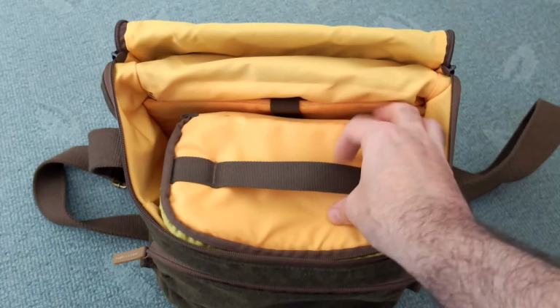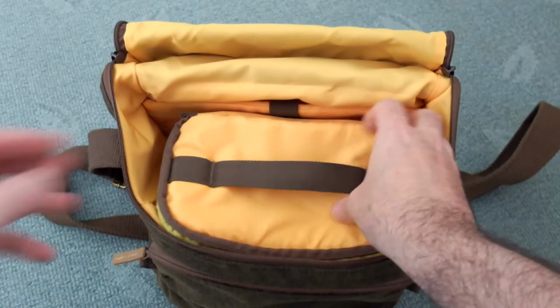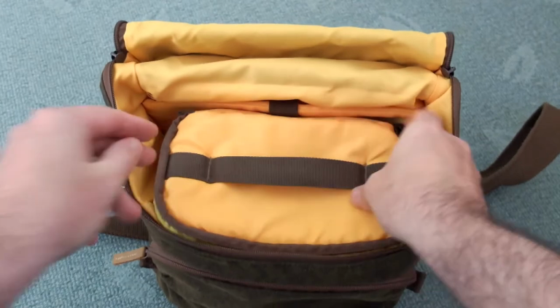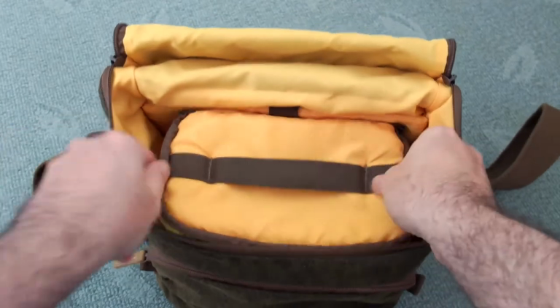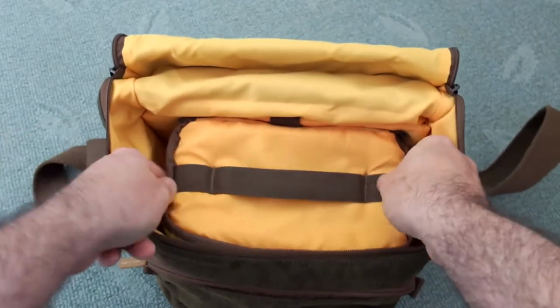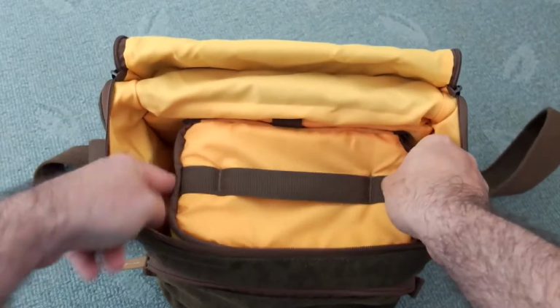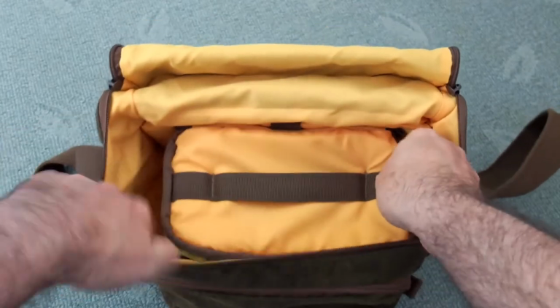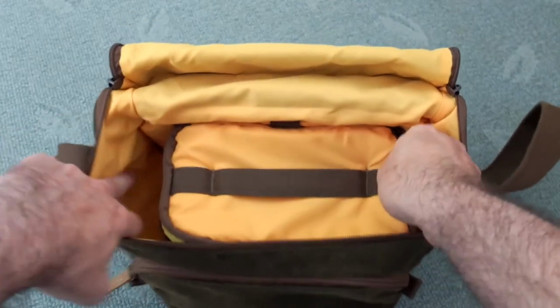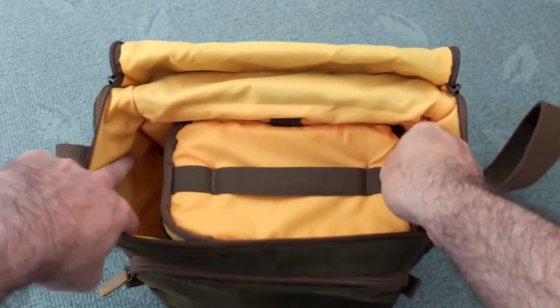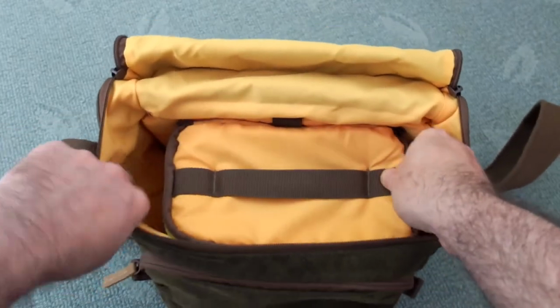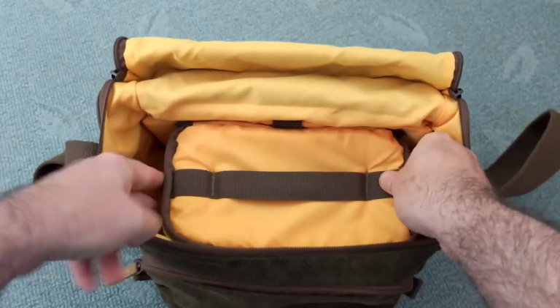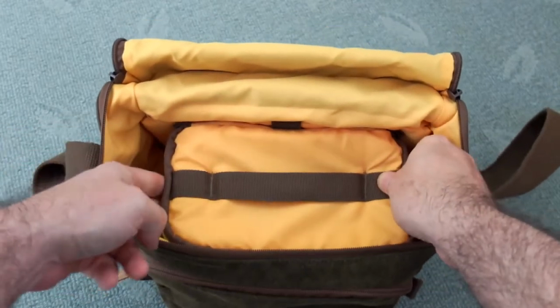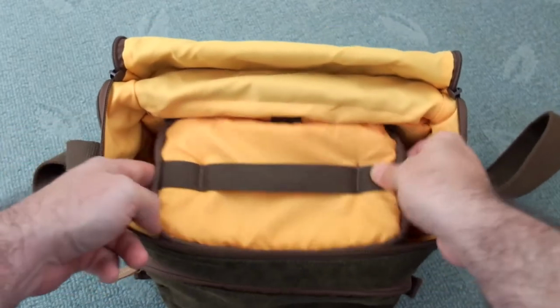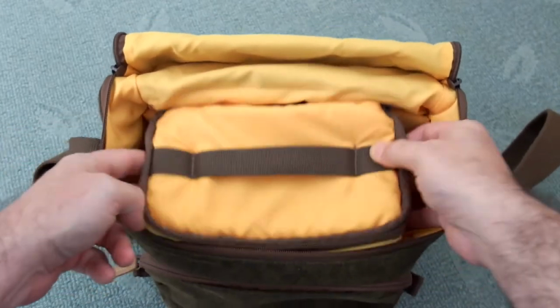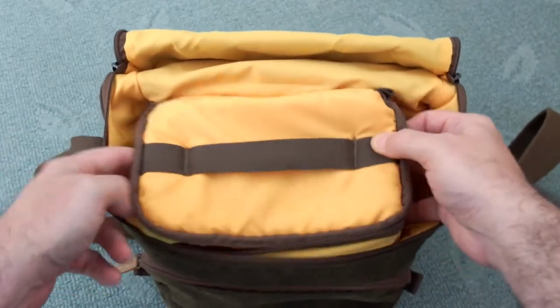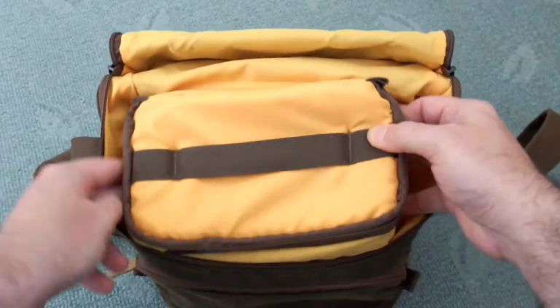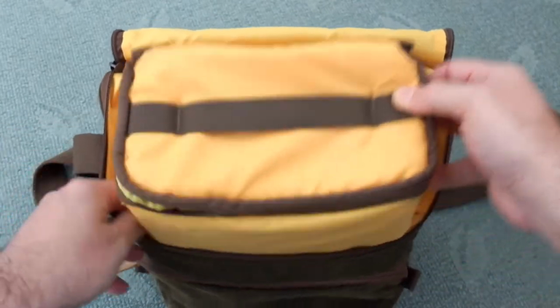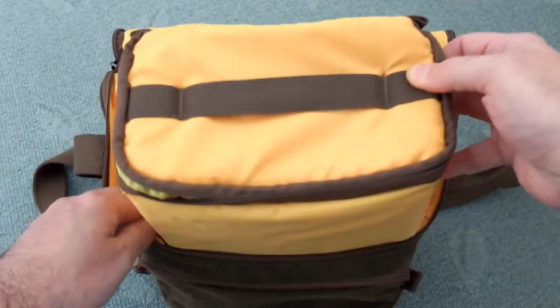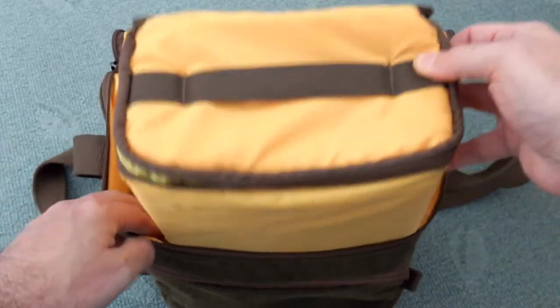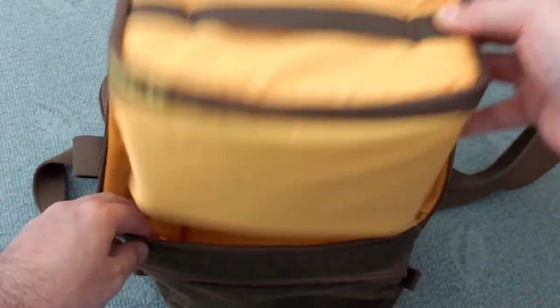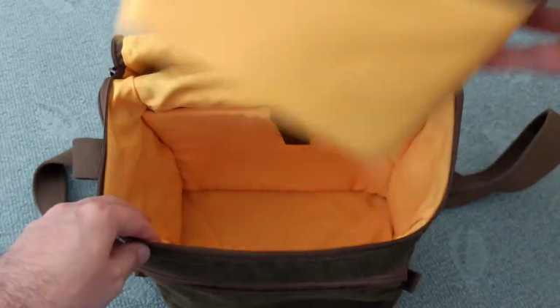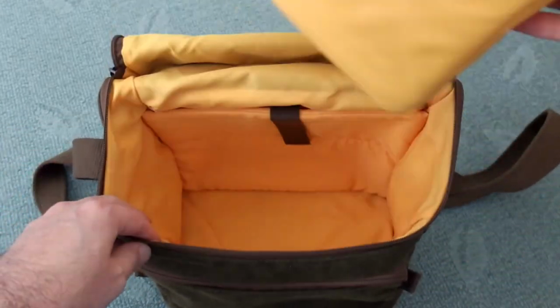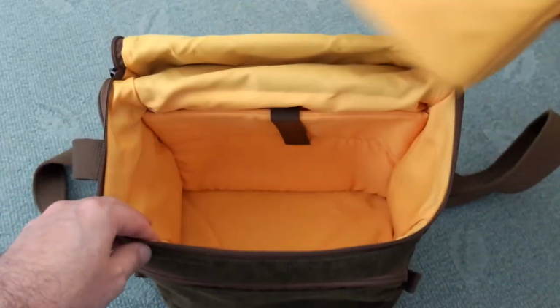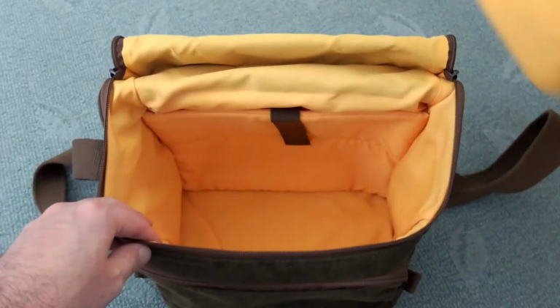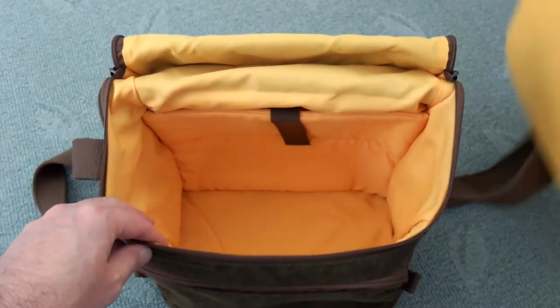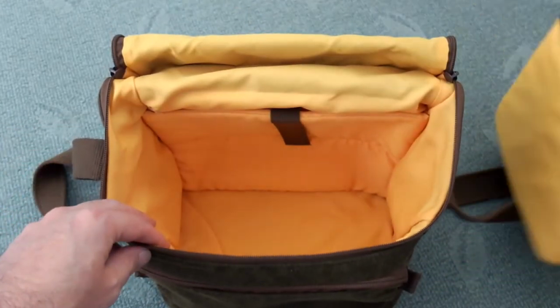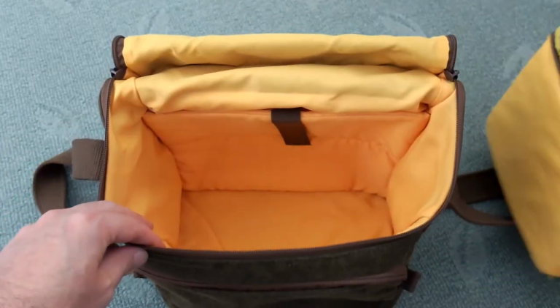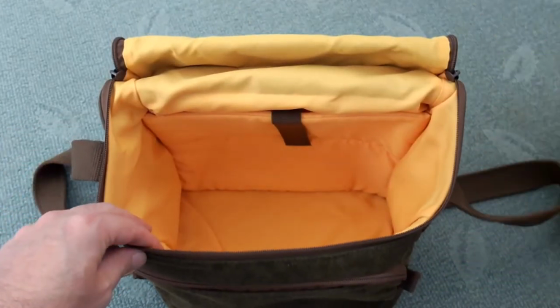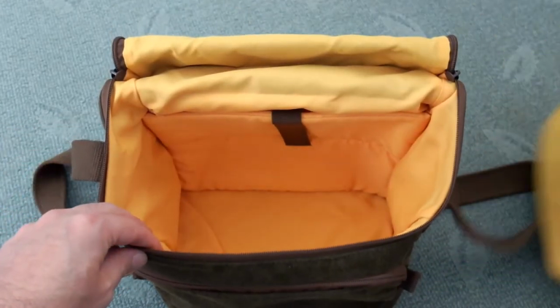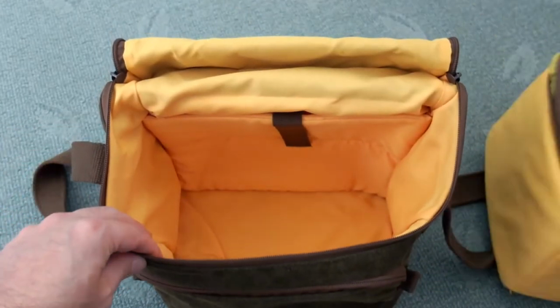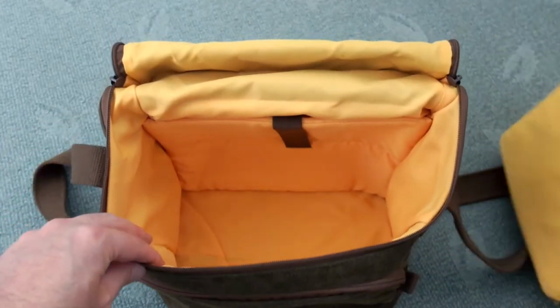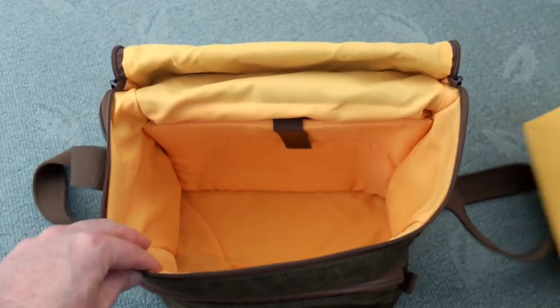This part here can be completely removed out of the bag, and we'll have a look at that in a second.